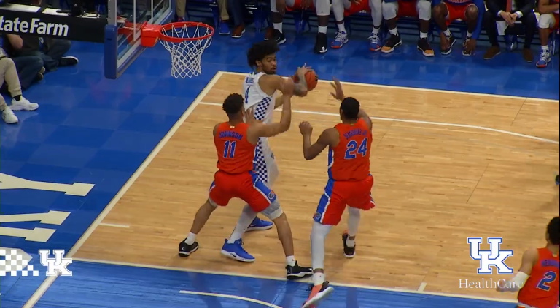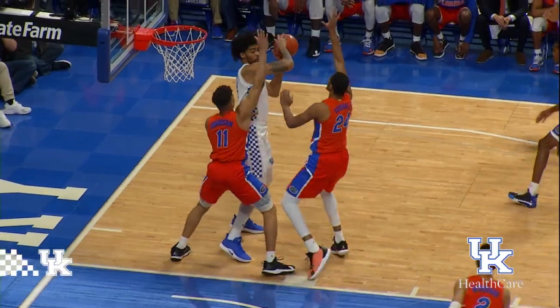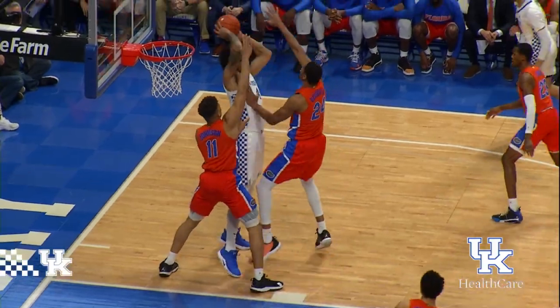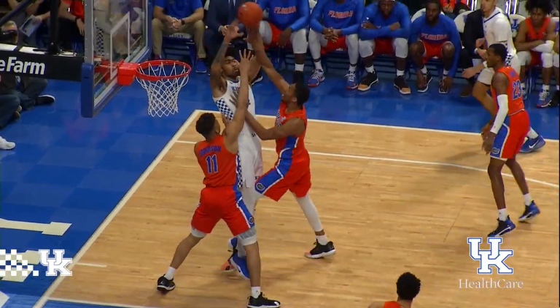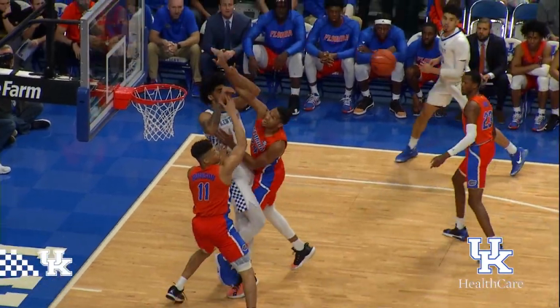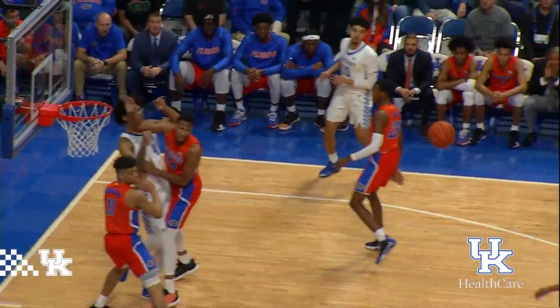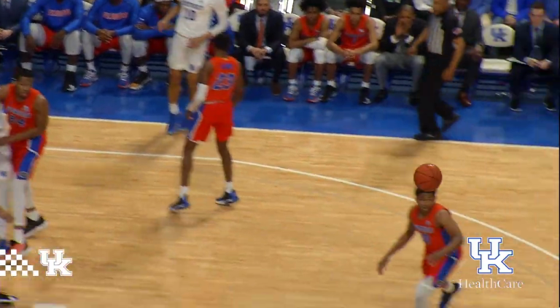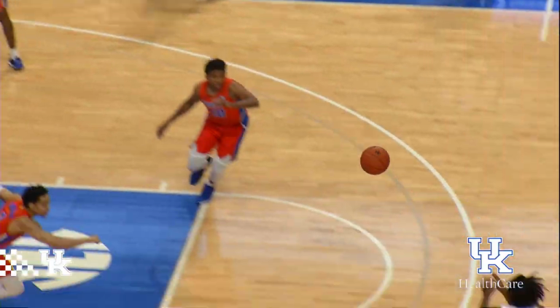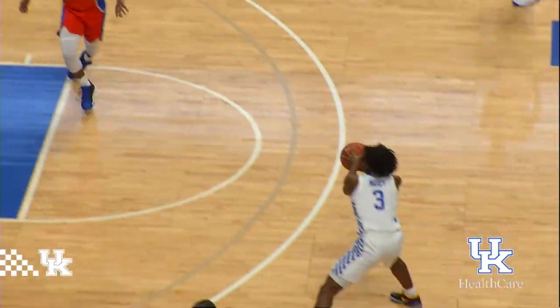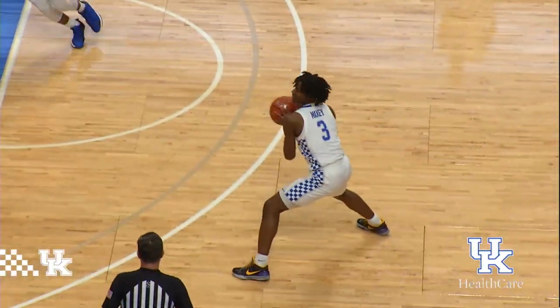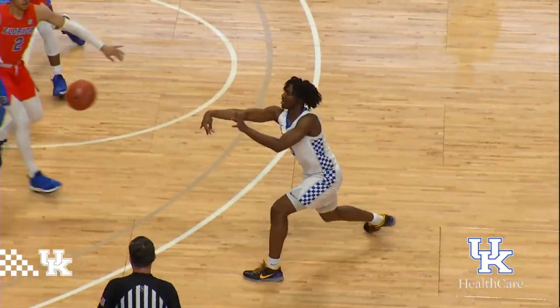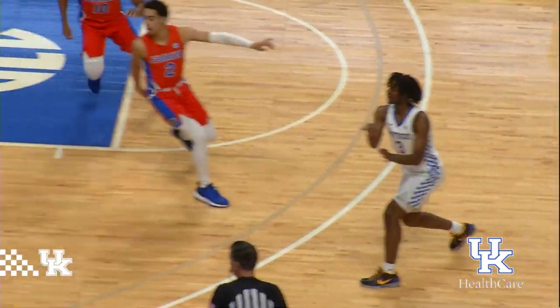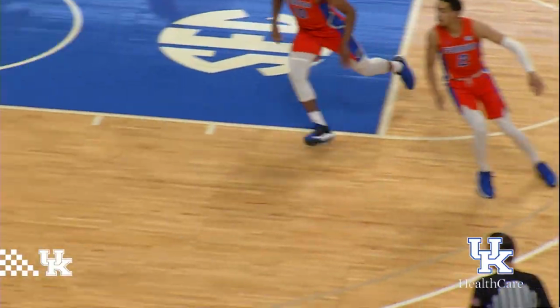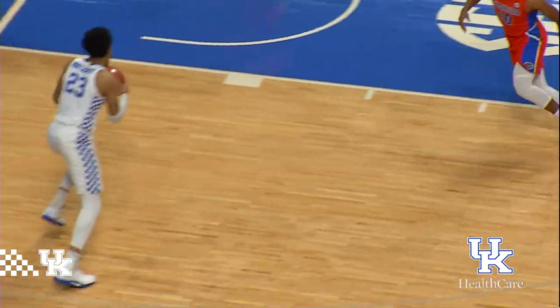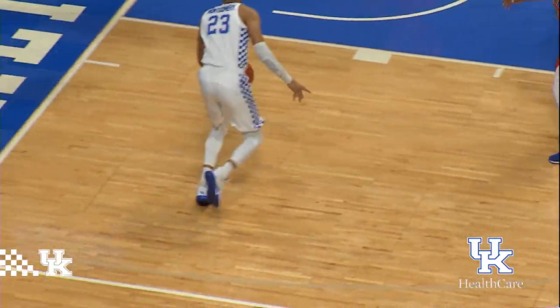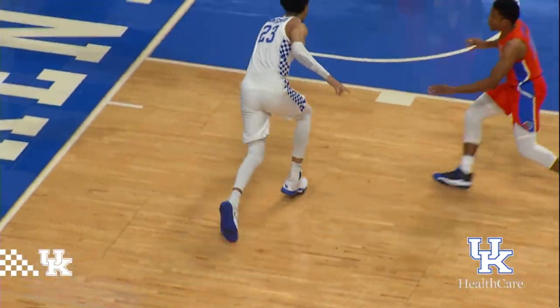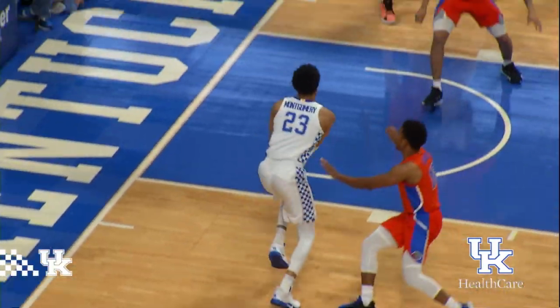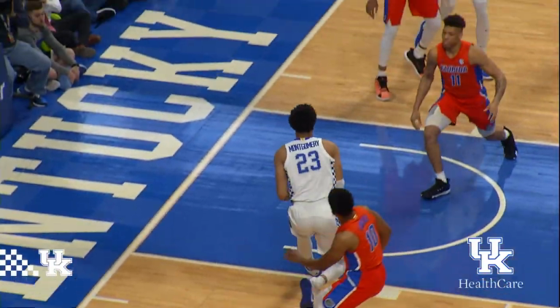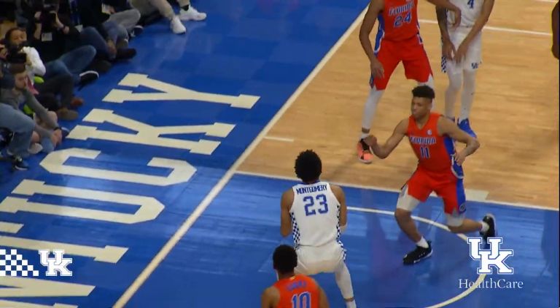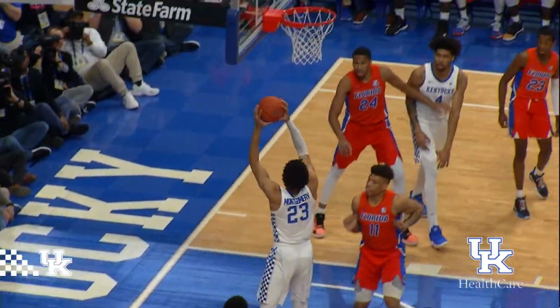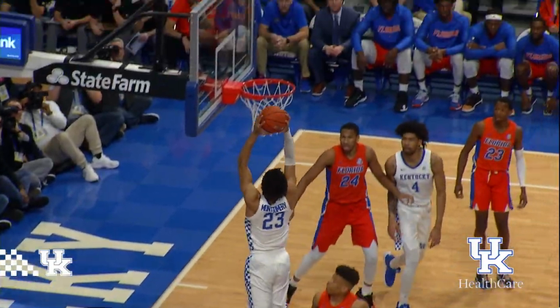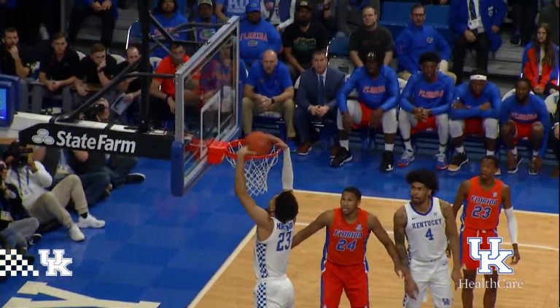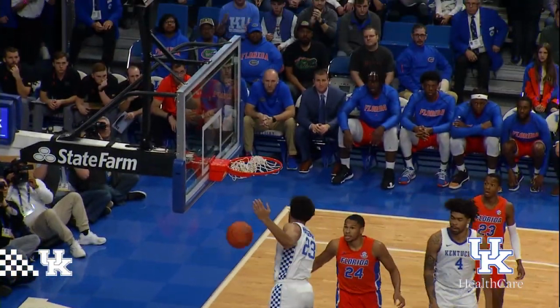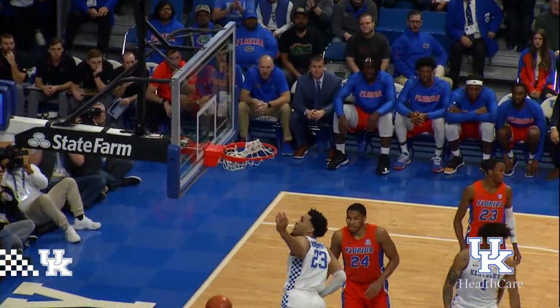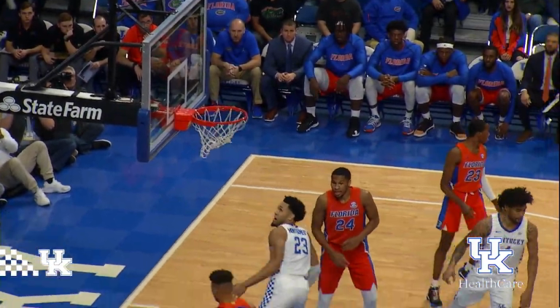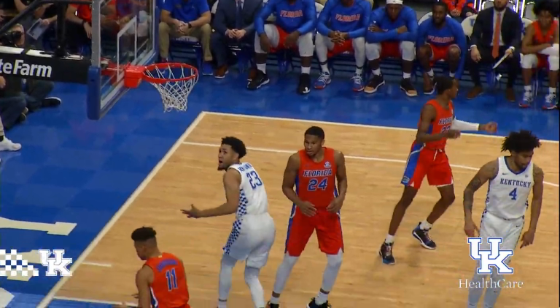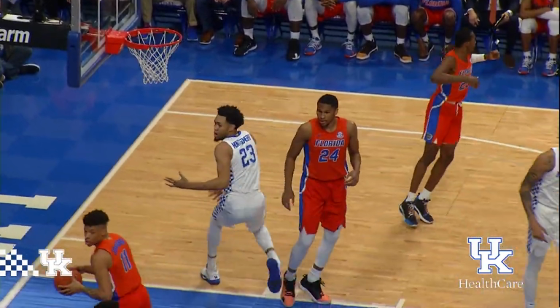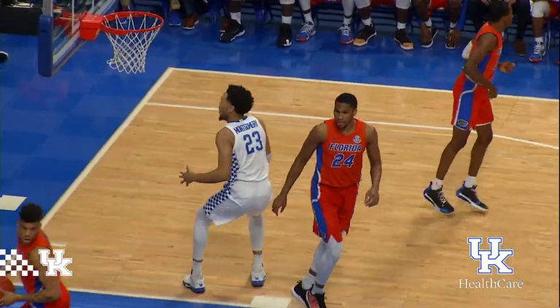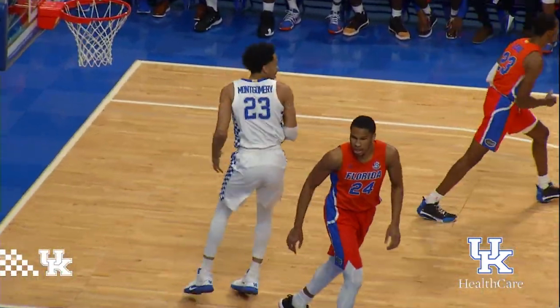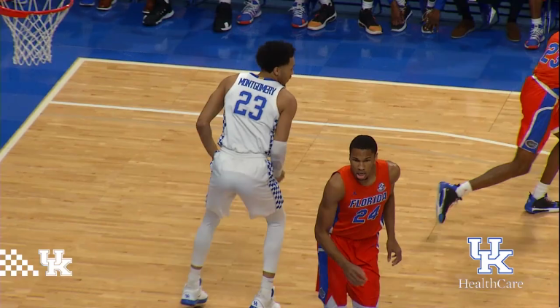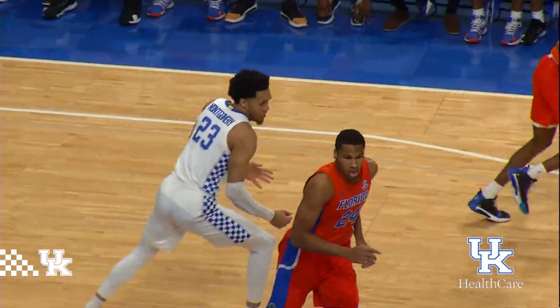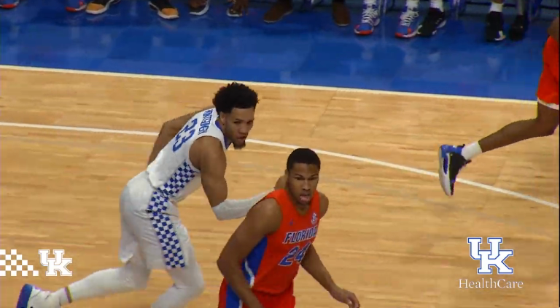Bounce pass into Richards, double-team, diagonal pass to Maxey, over to Montgomery — drives, dunks off the left baseline!